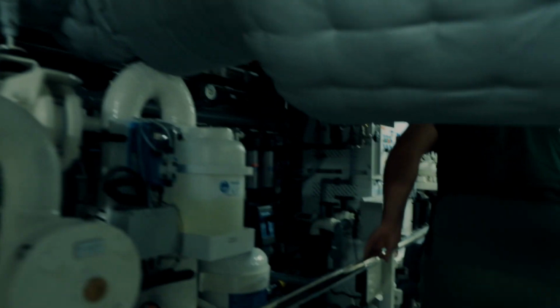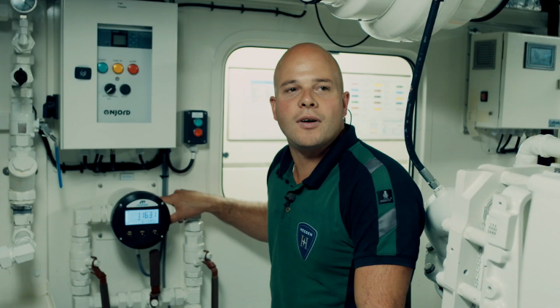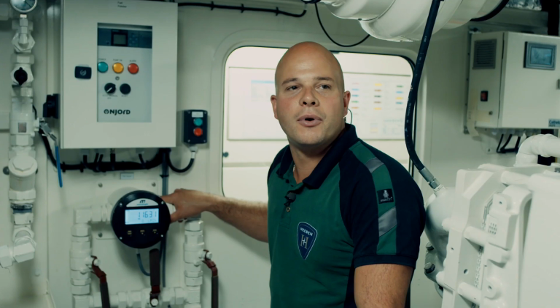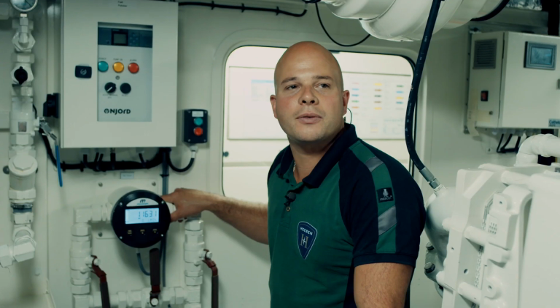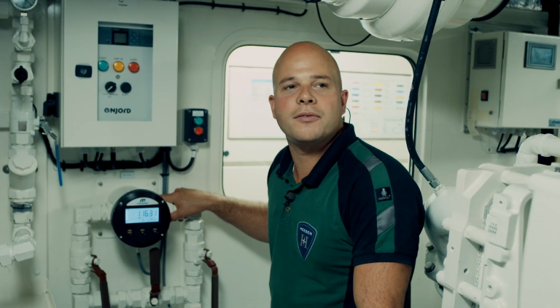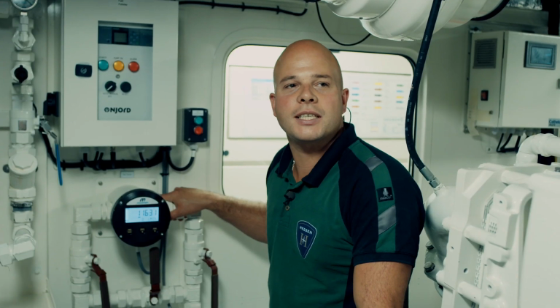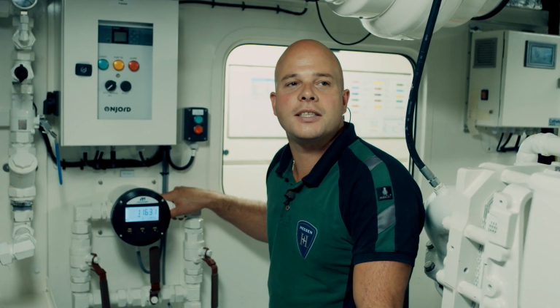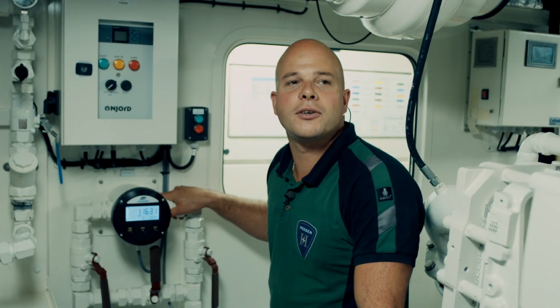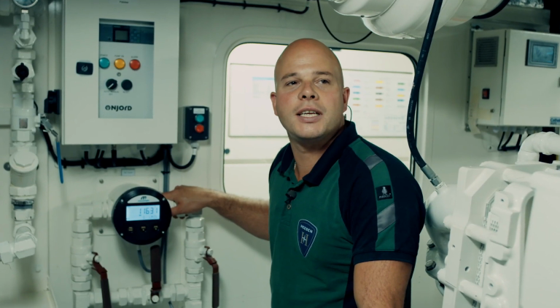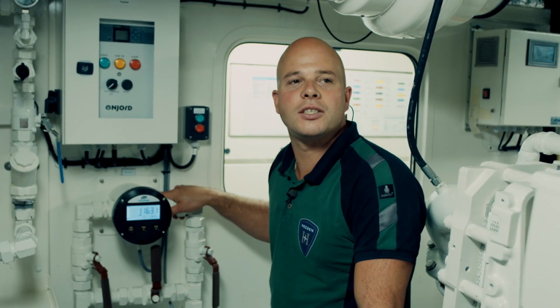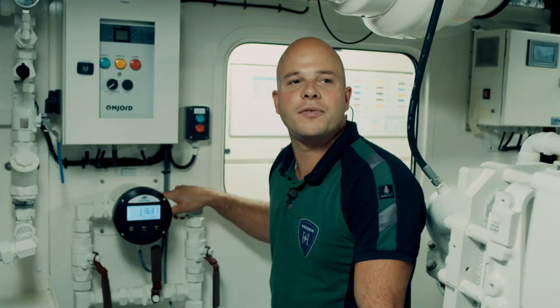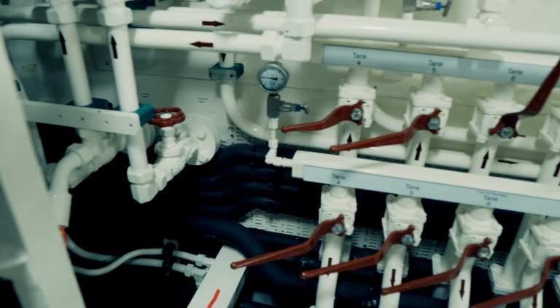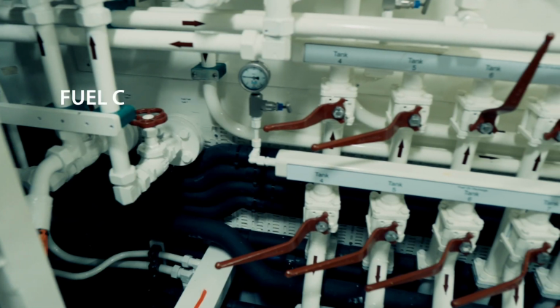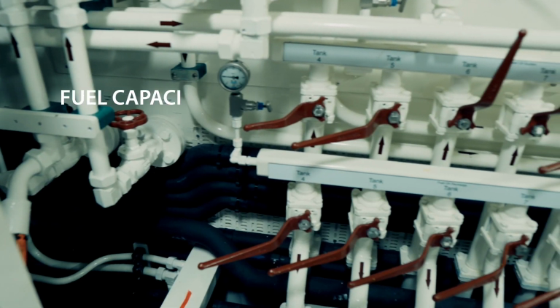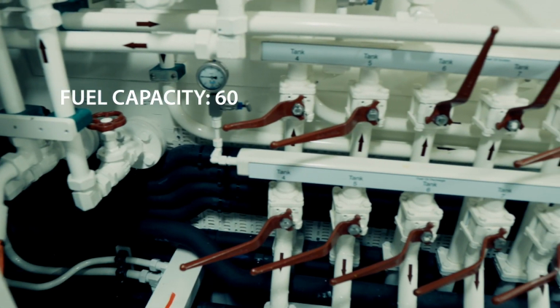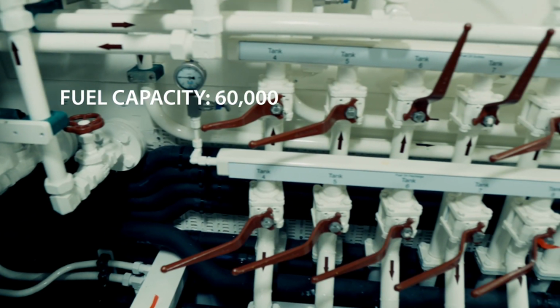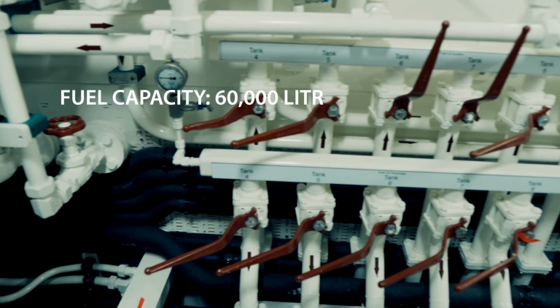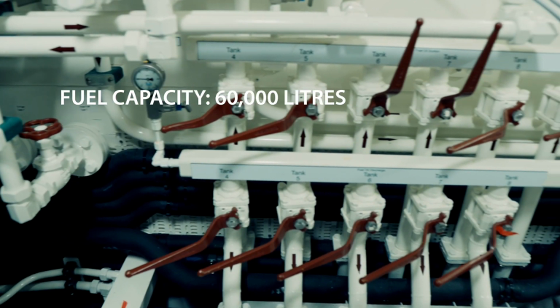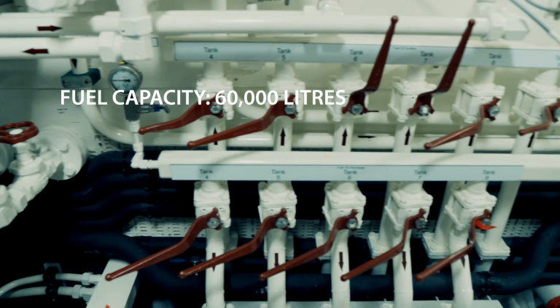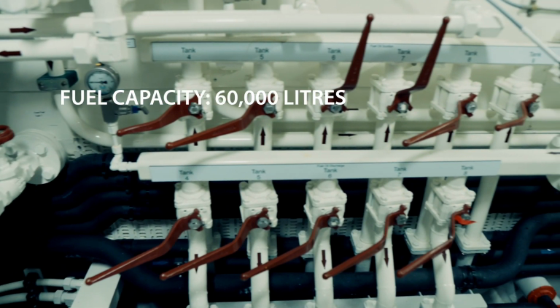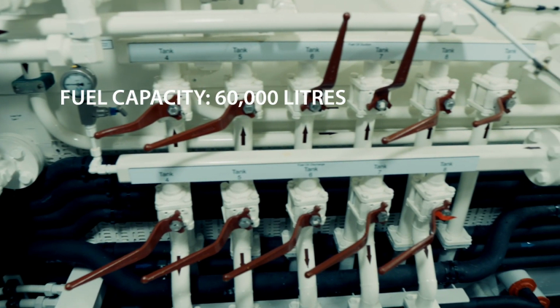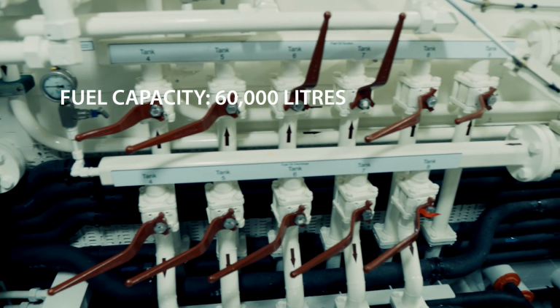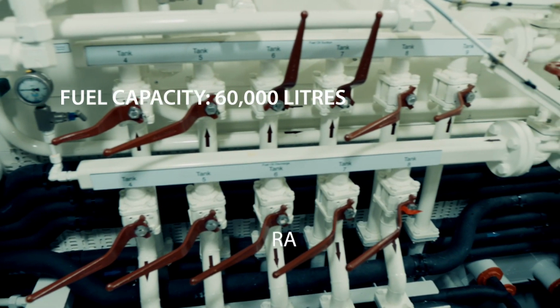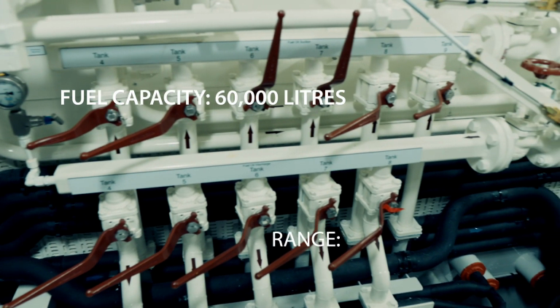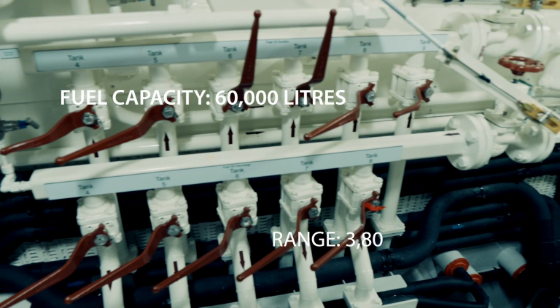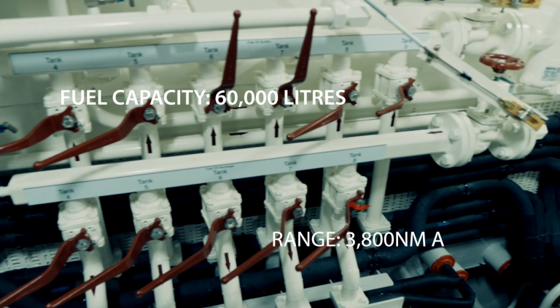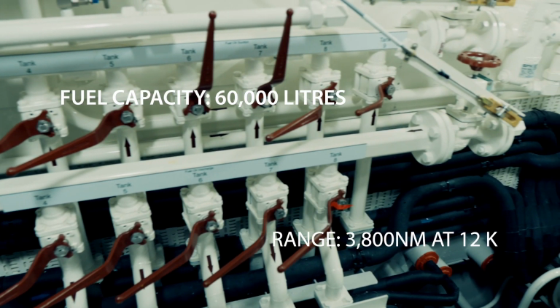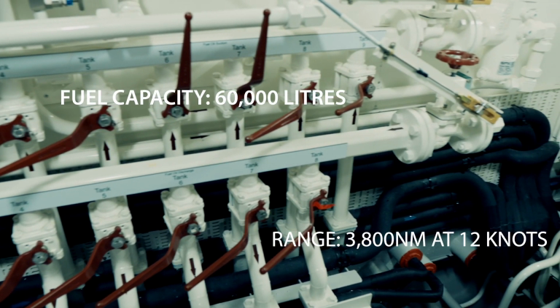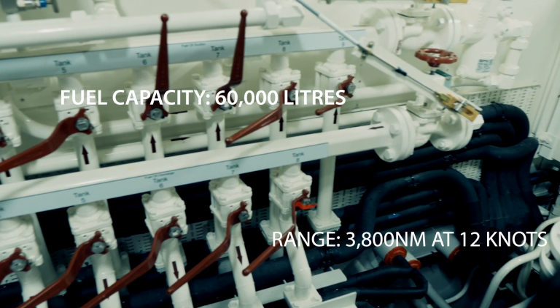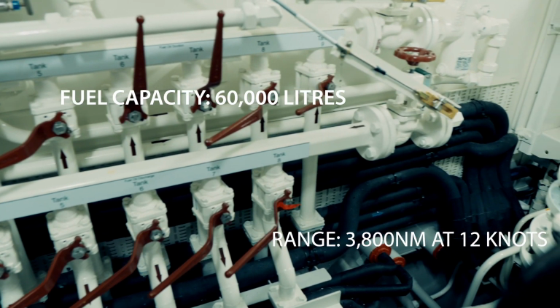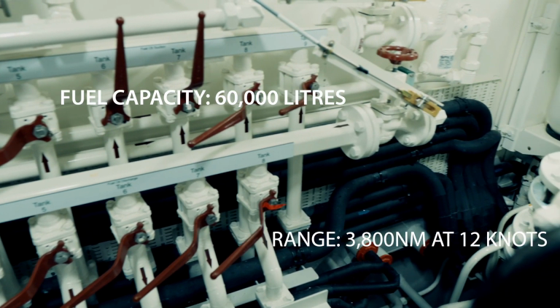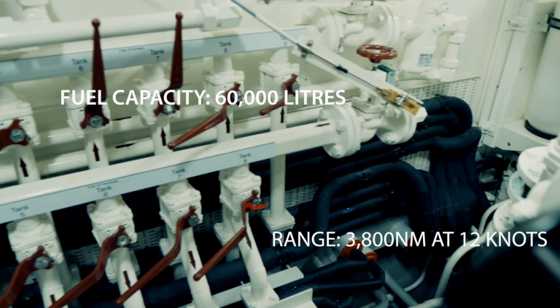On board we have 60,000 liters of fuel which gives the ship a range of 3800 nautical miles at 12 knots.